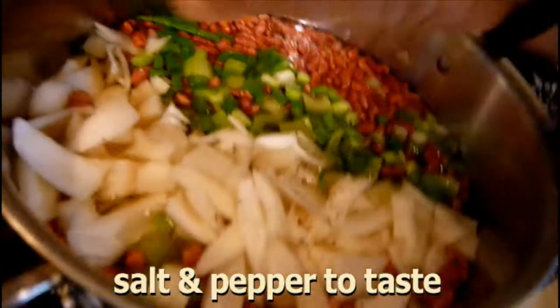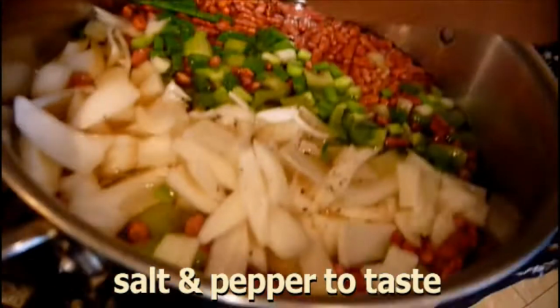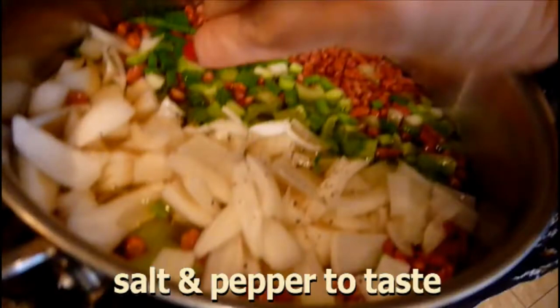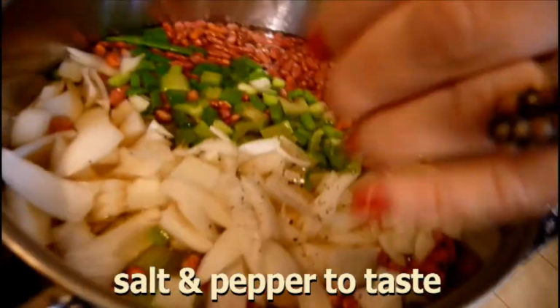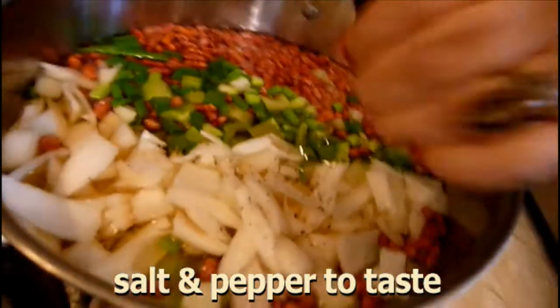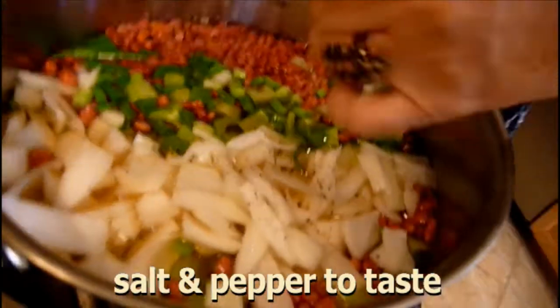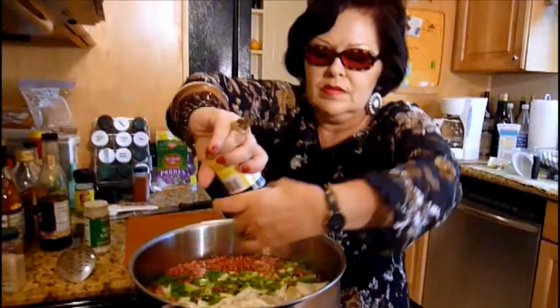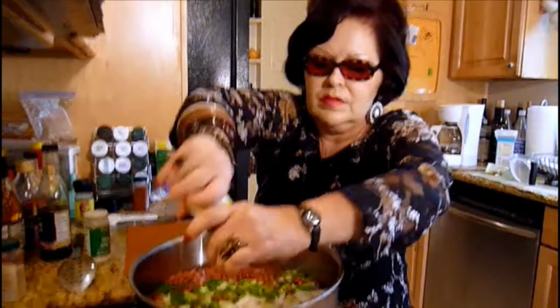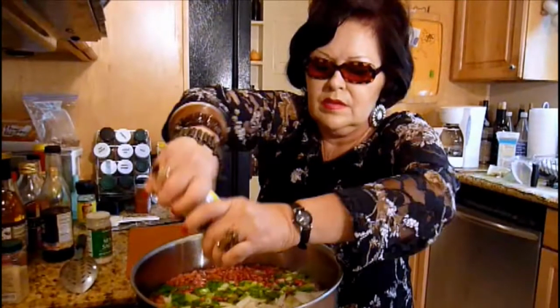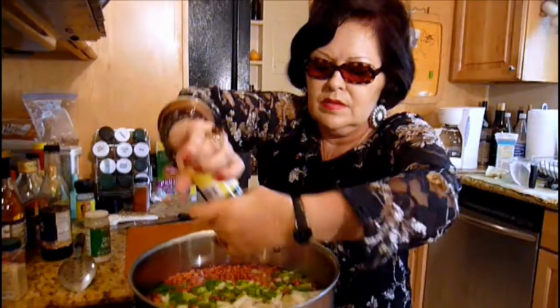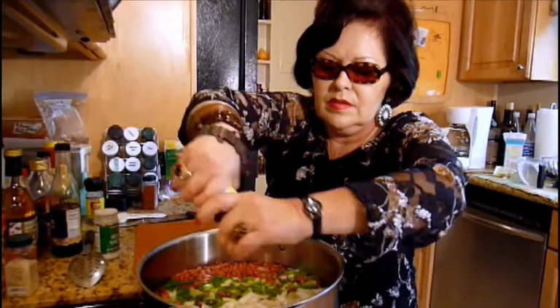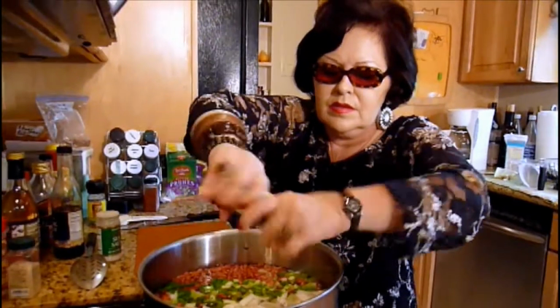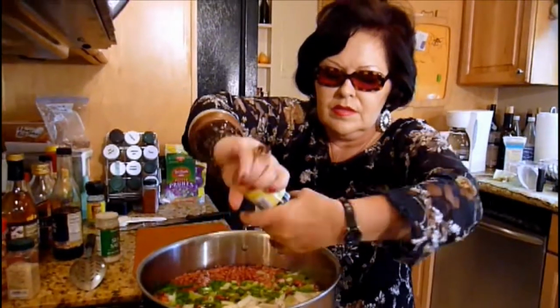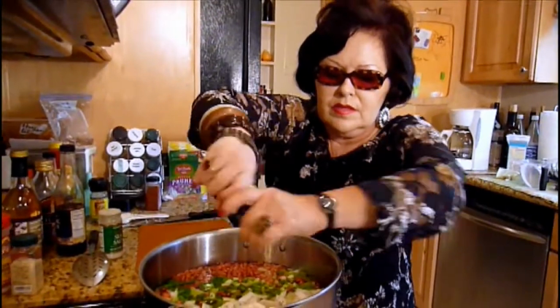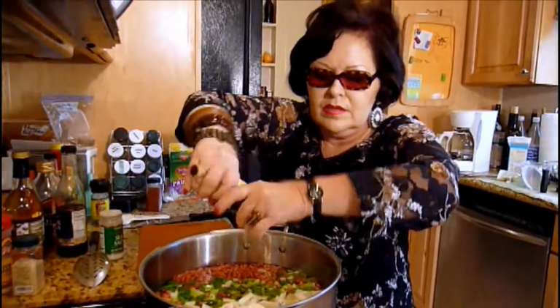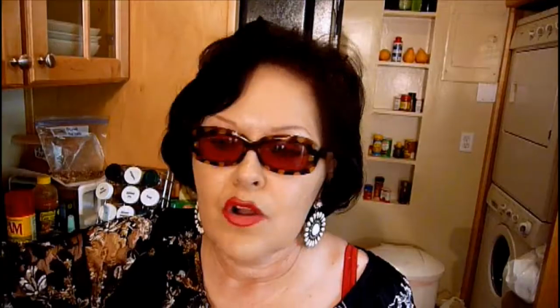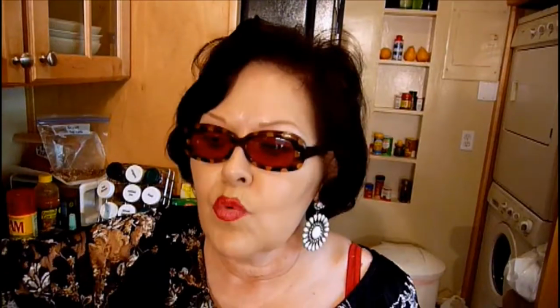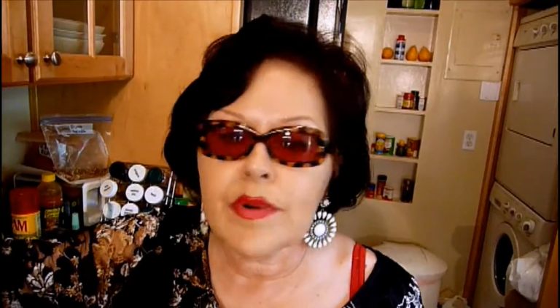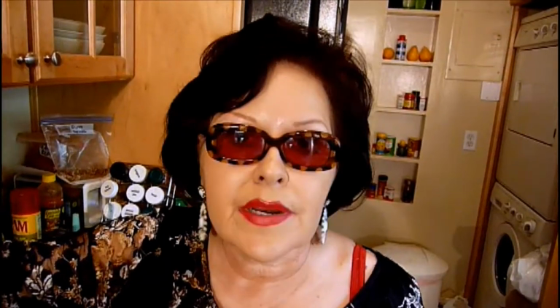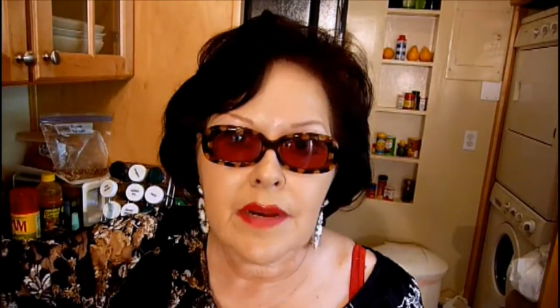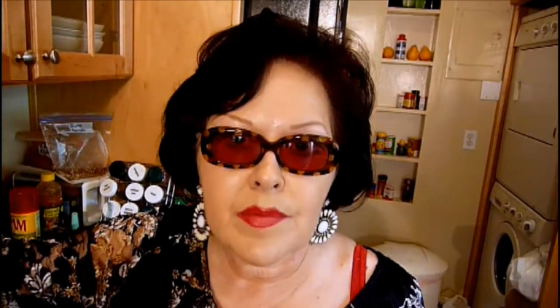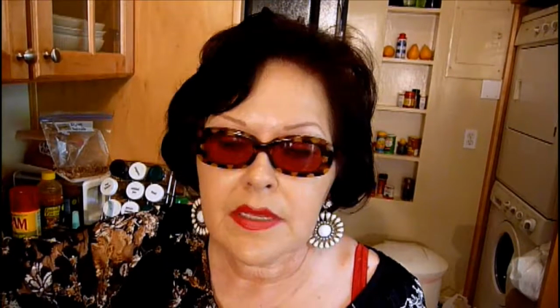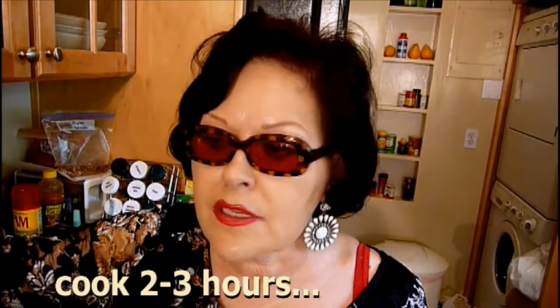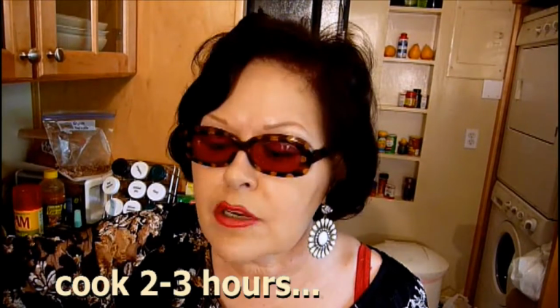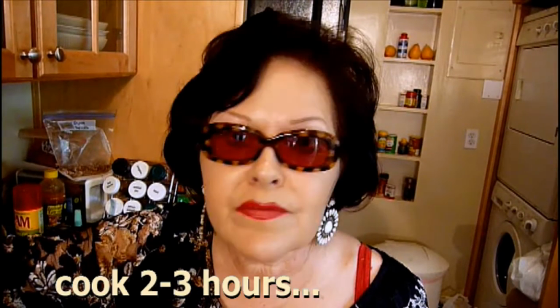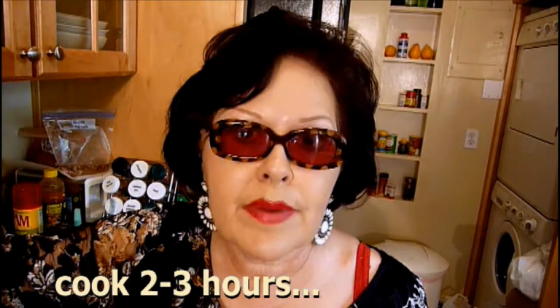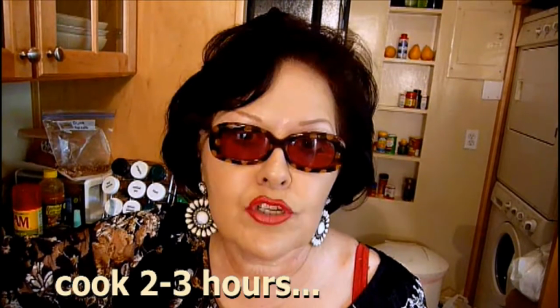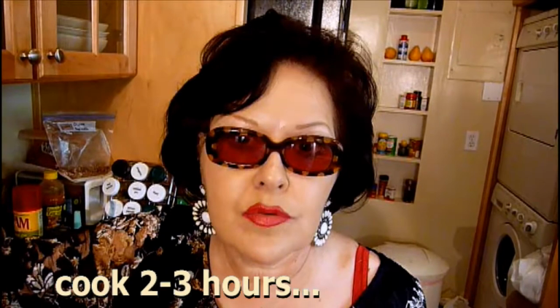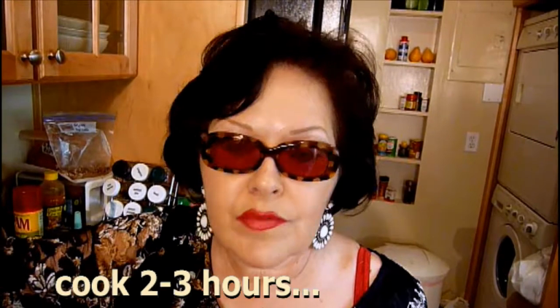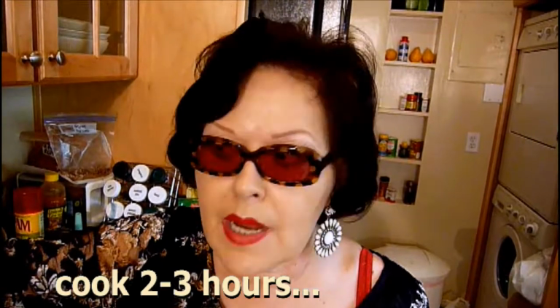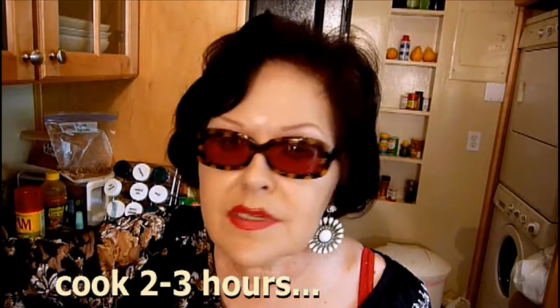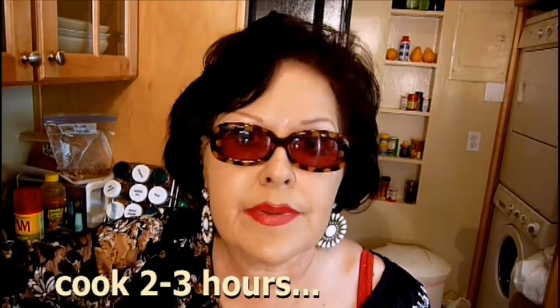We're going to cover the beans and cook them for about two to three hours, depending on how firm or soft you like your beans.